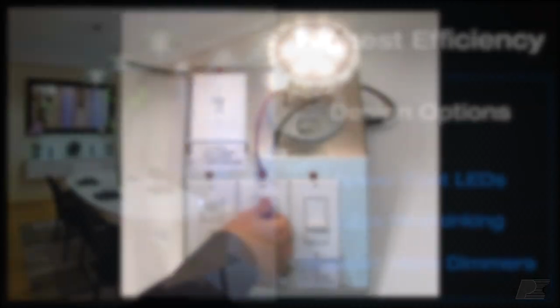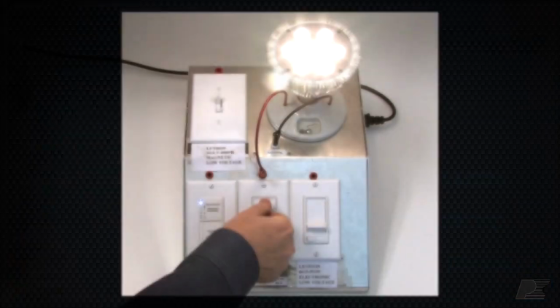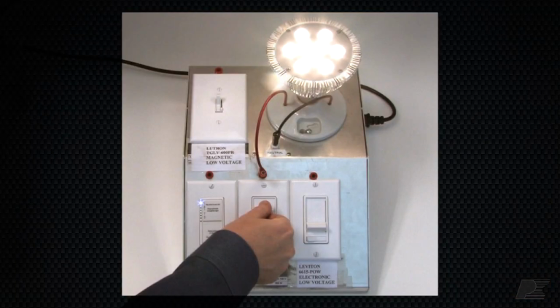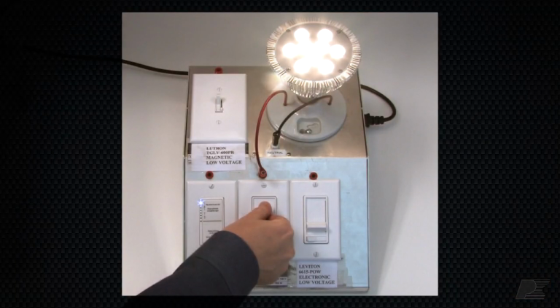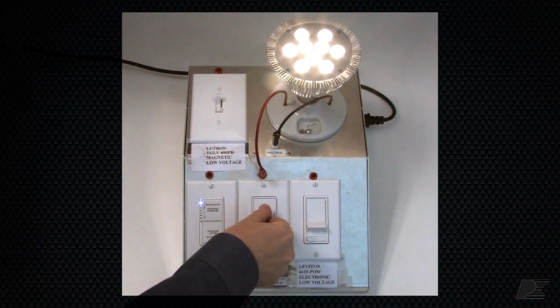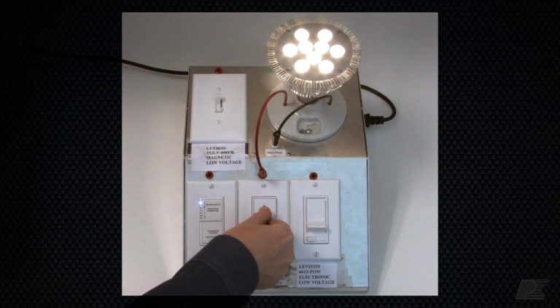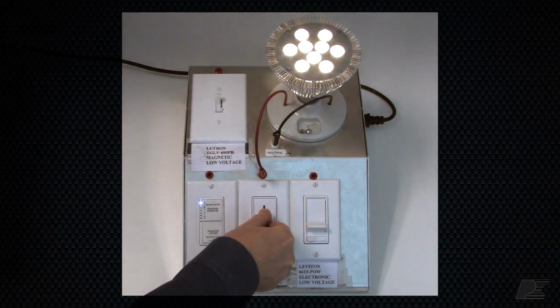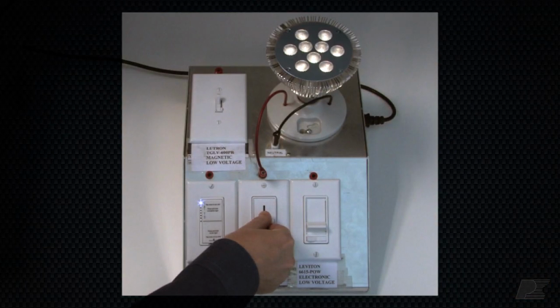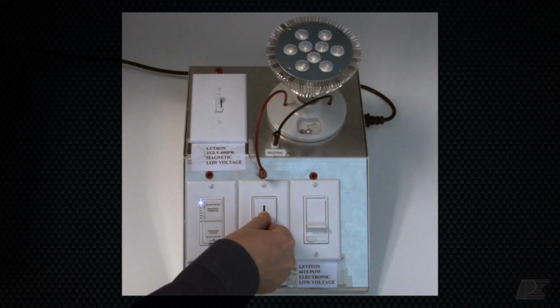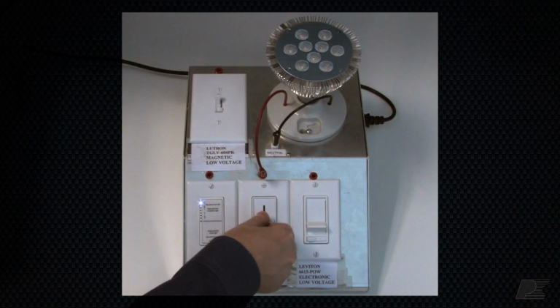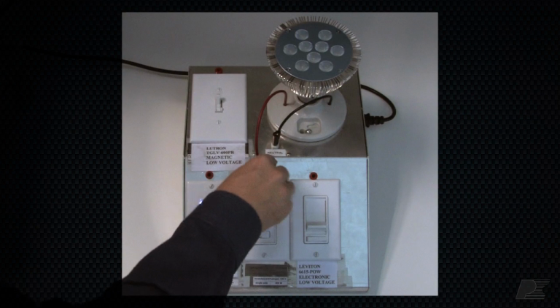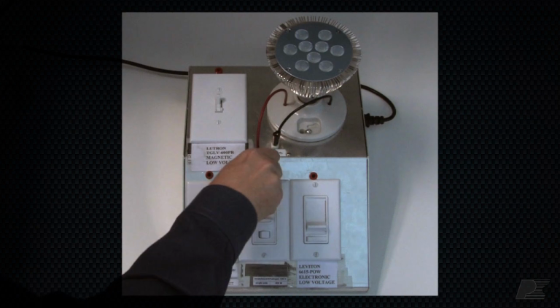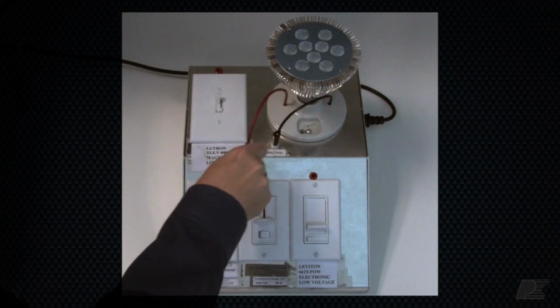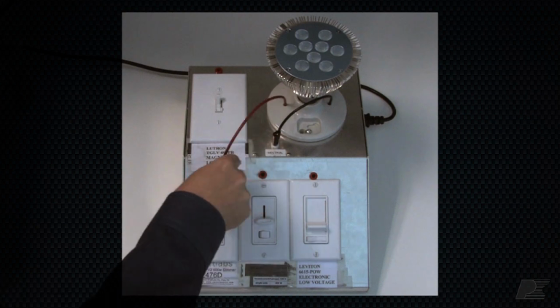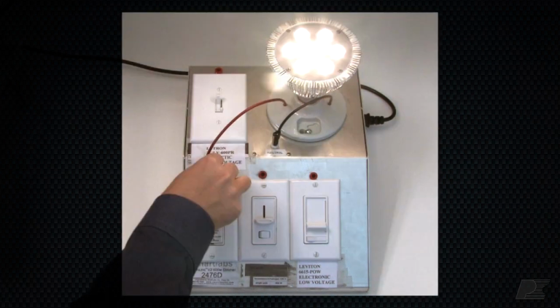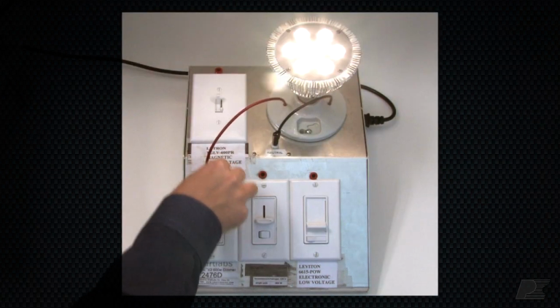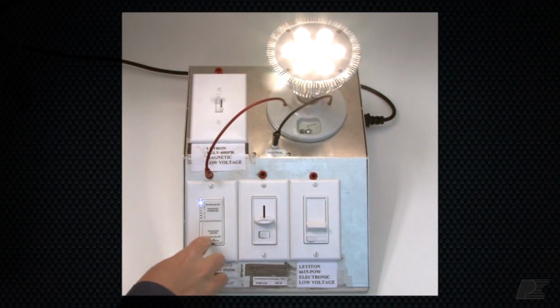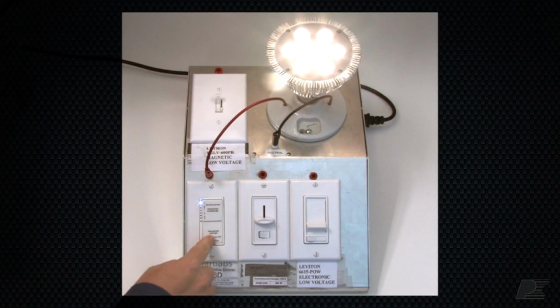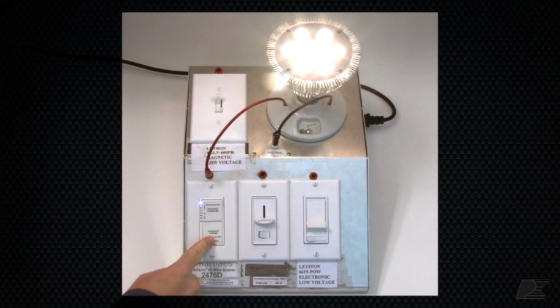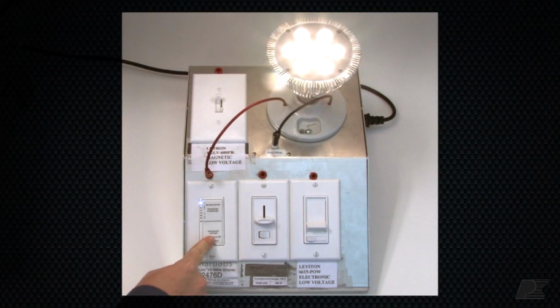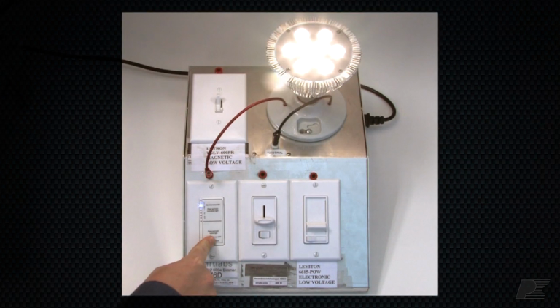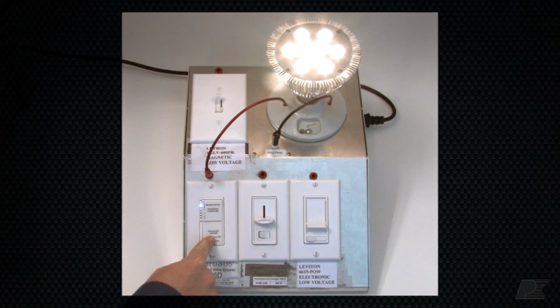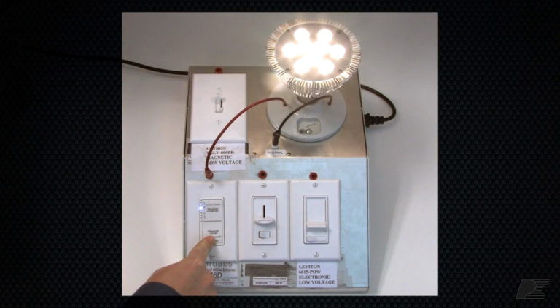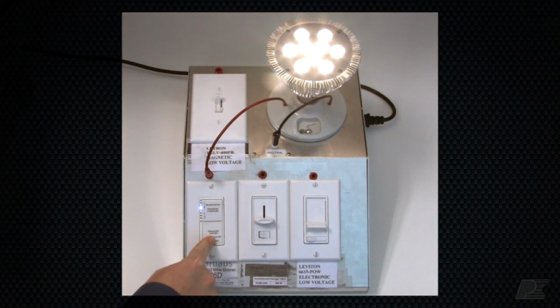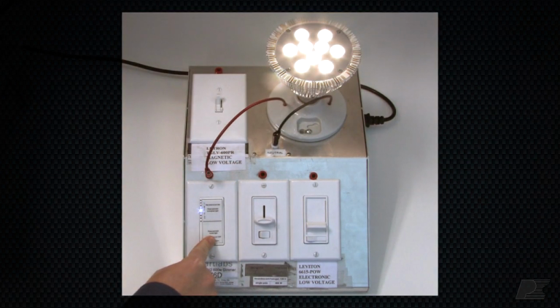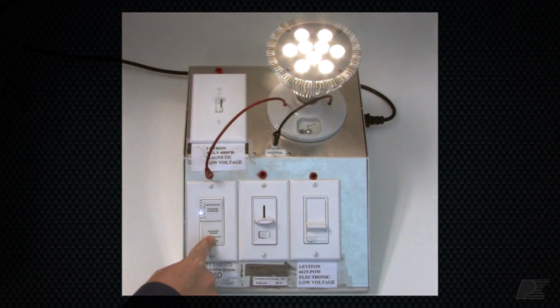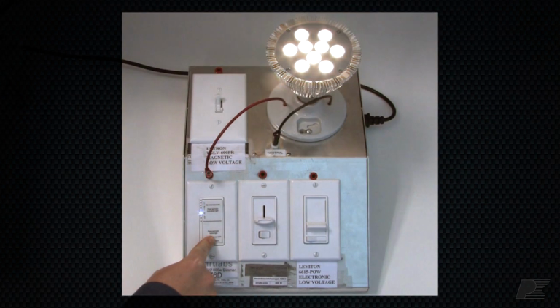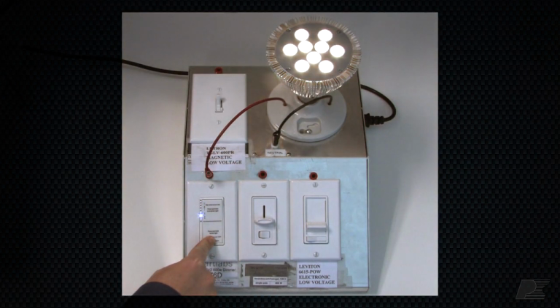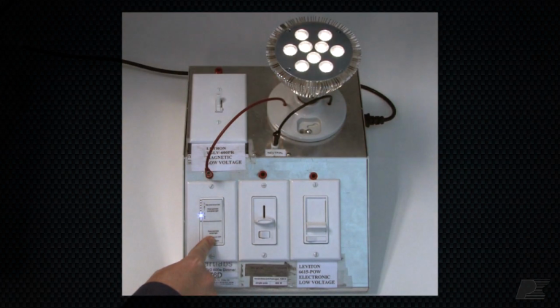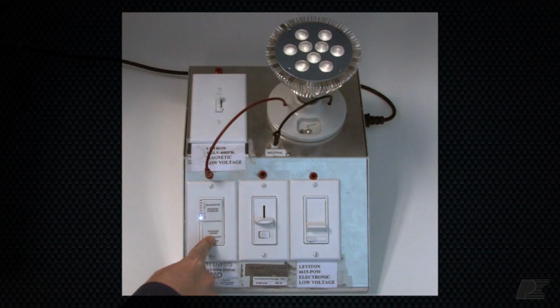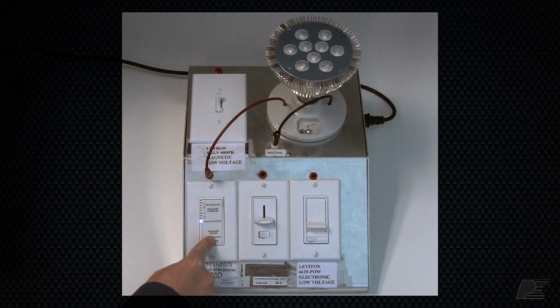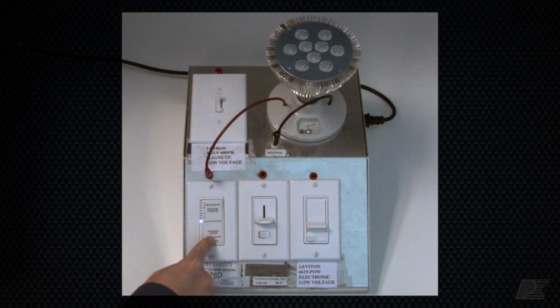Speaking of TRIAC dimmers, our designs work beautifully with them, supporting the full dimming range.